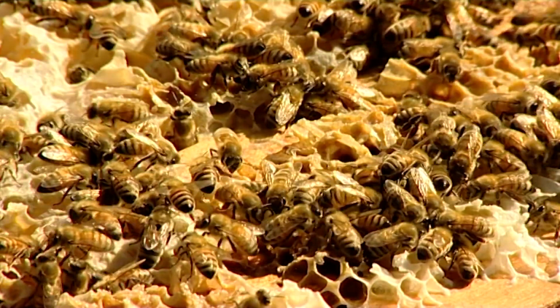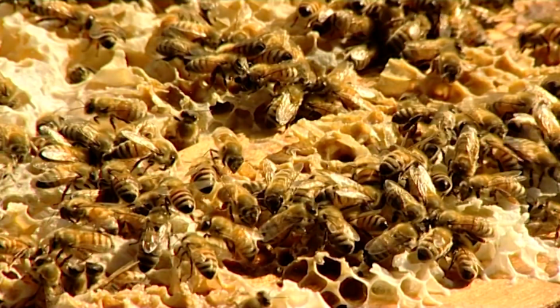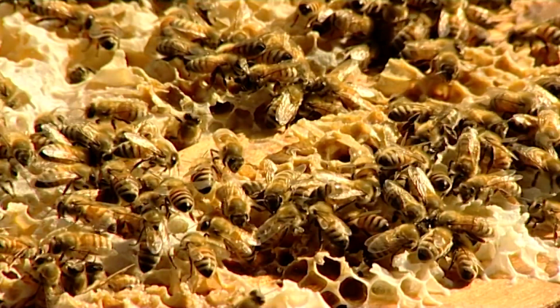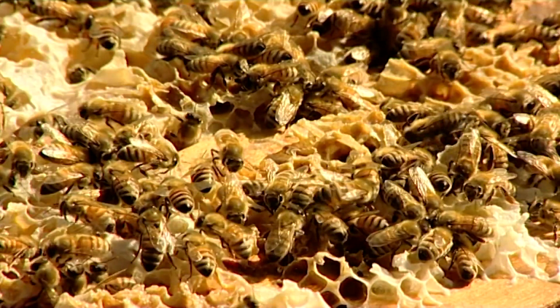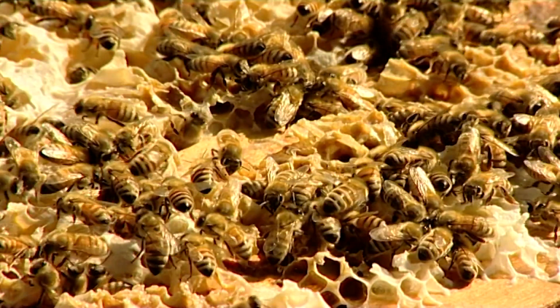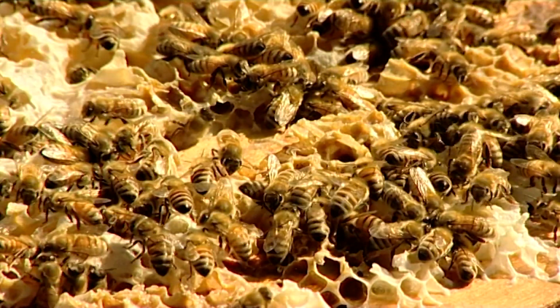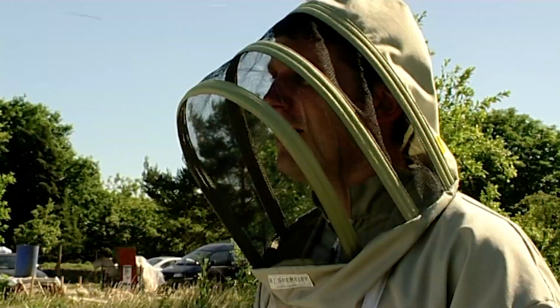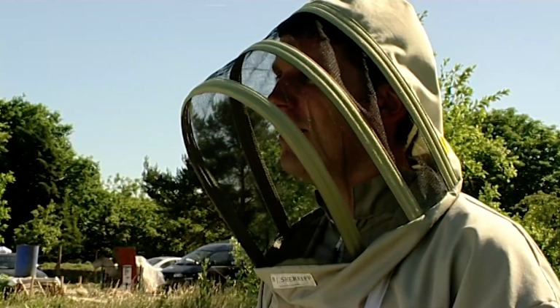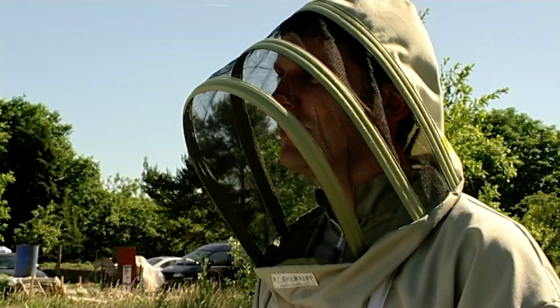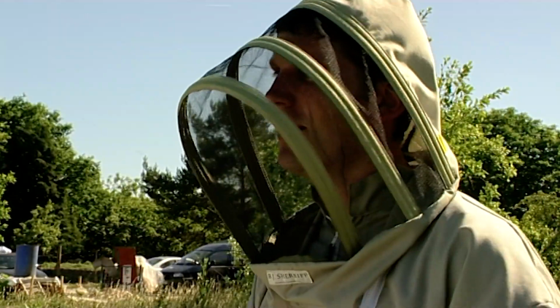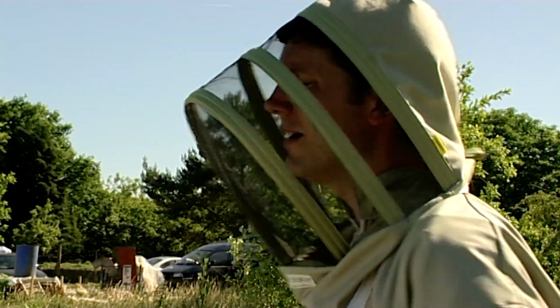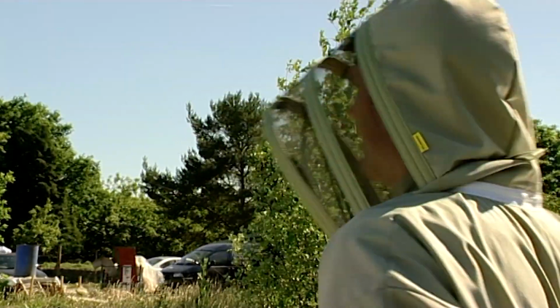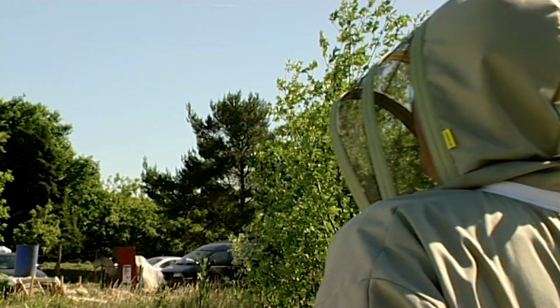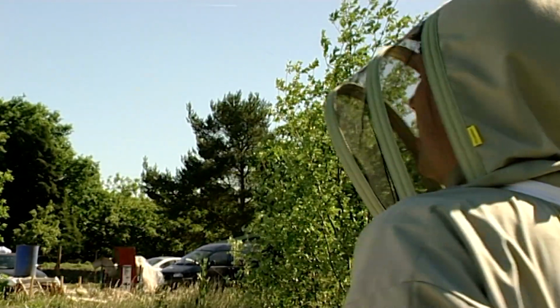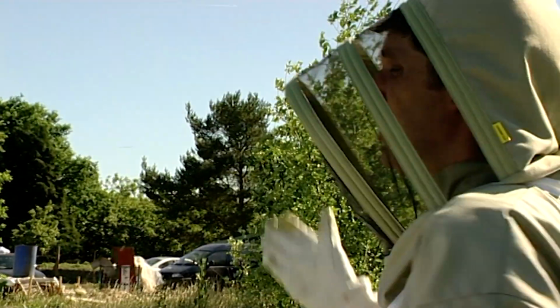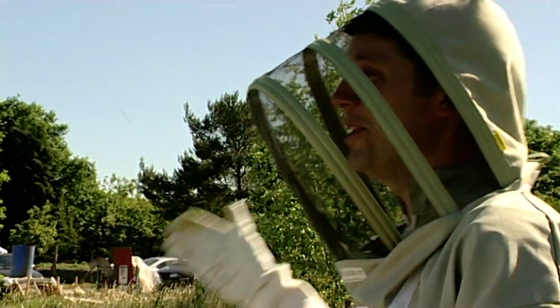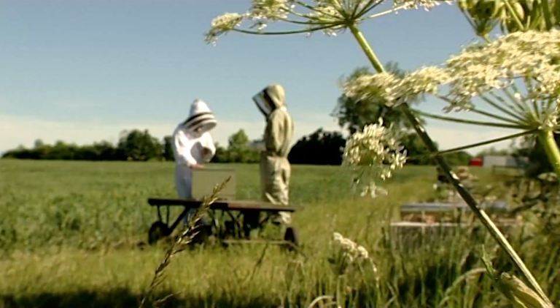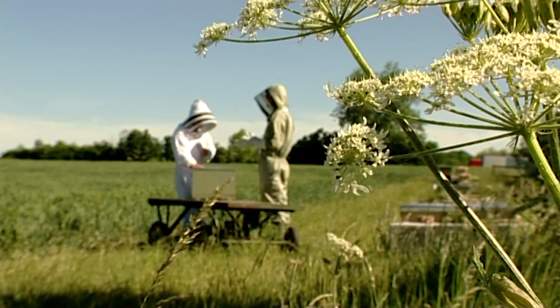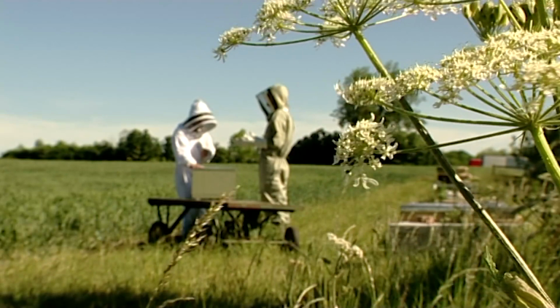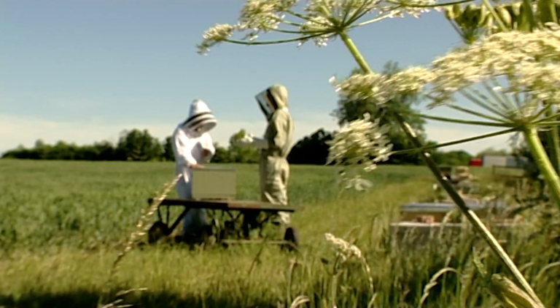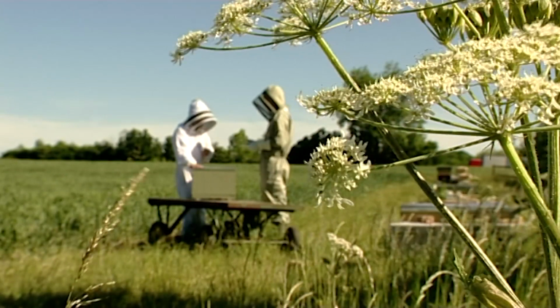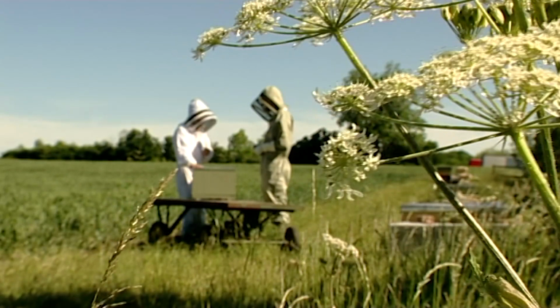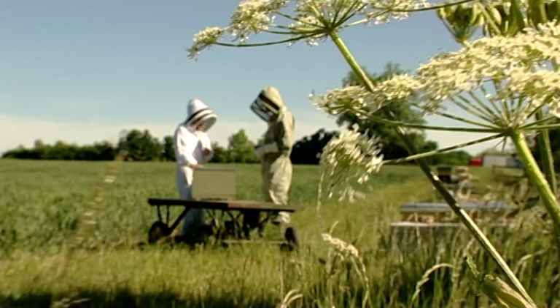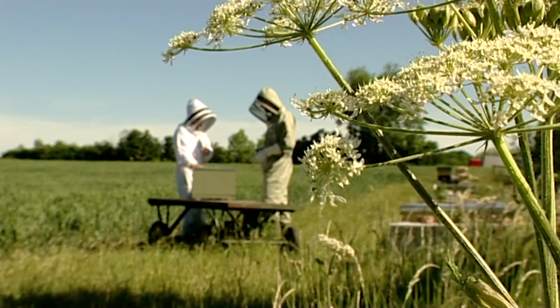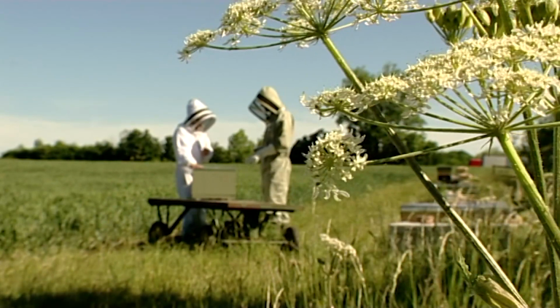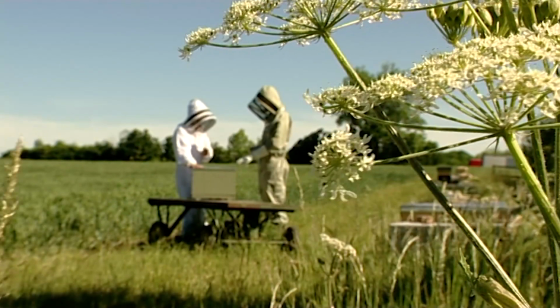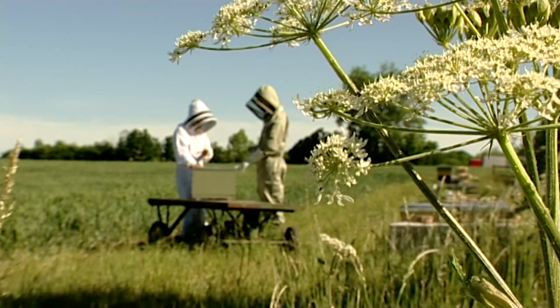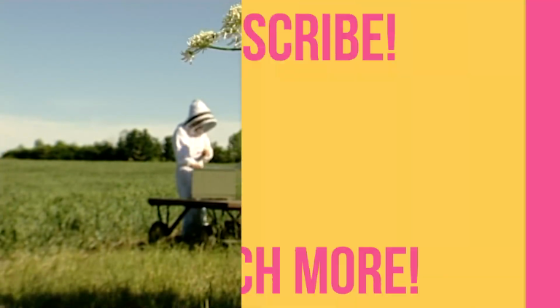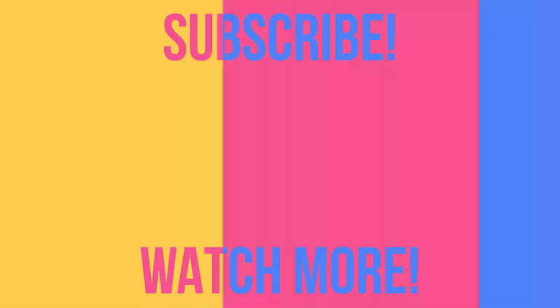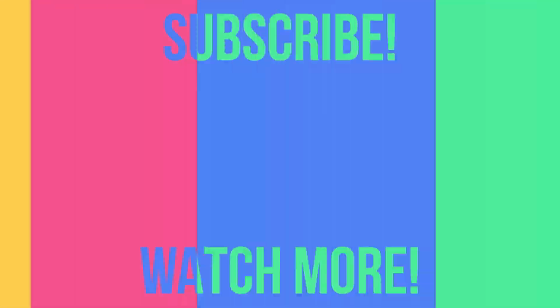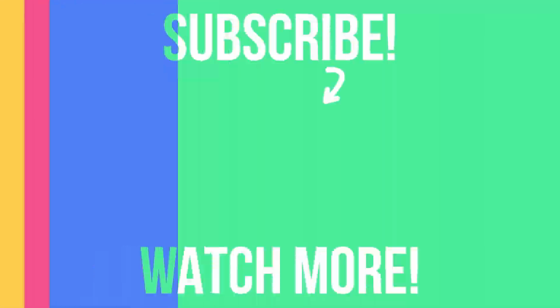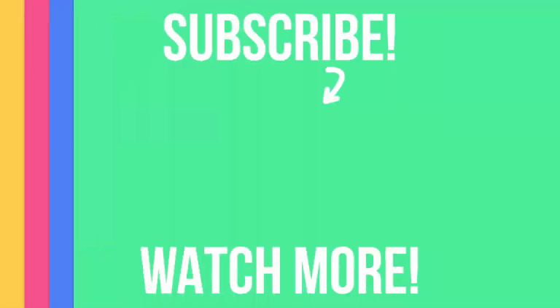Thanks Will, thanks so much - very, very interesting. I wish you luck with all your nucleuses. Well, there's plenty there. Thank you very much indeed.